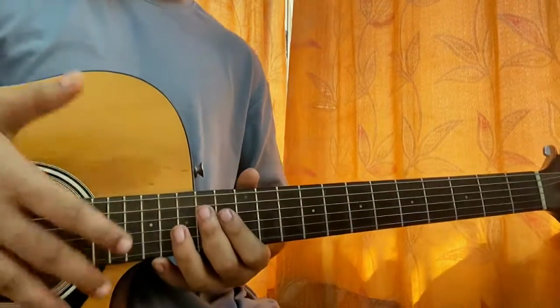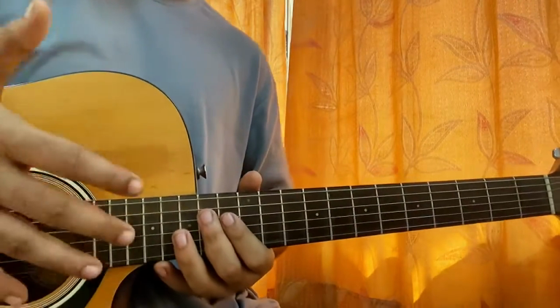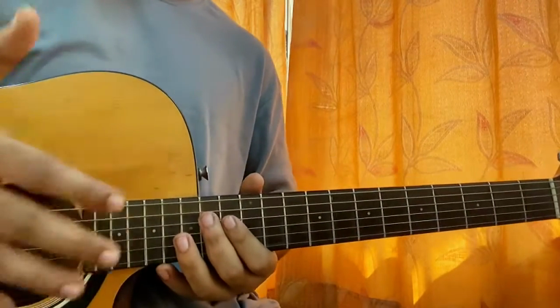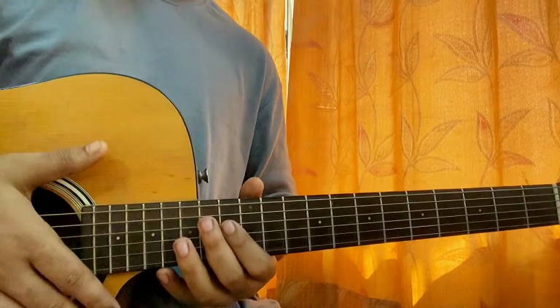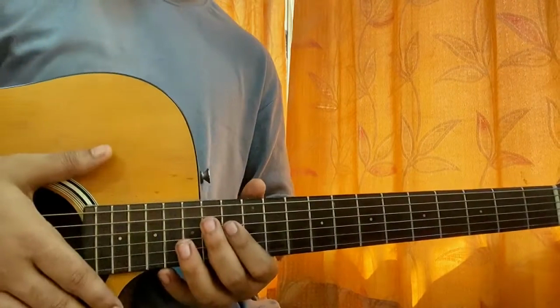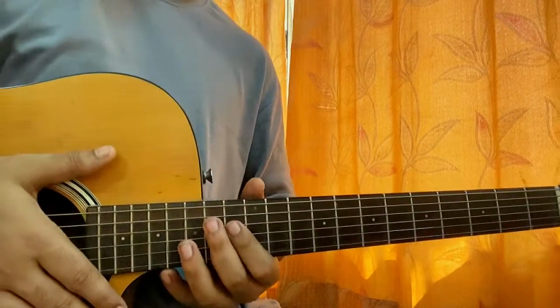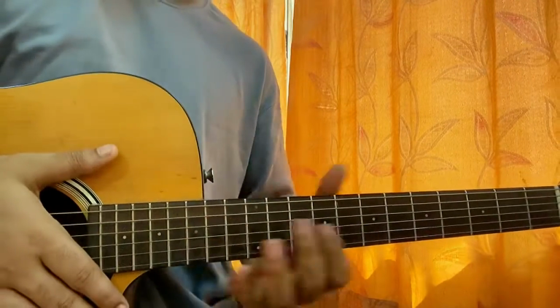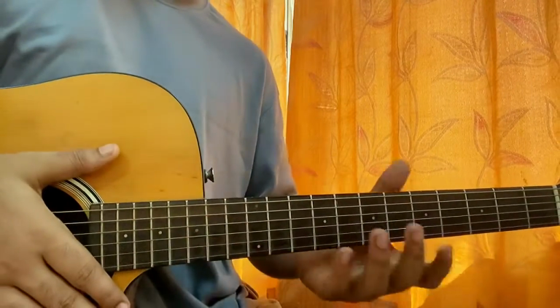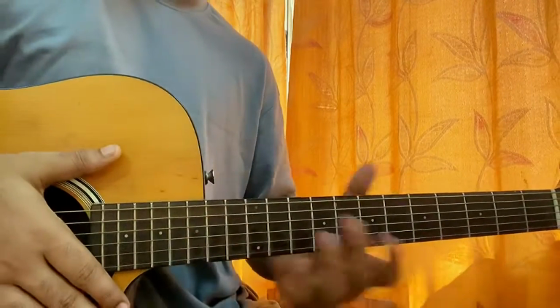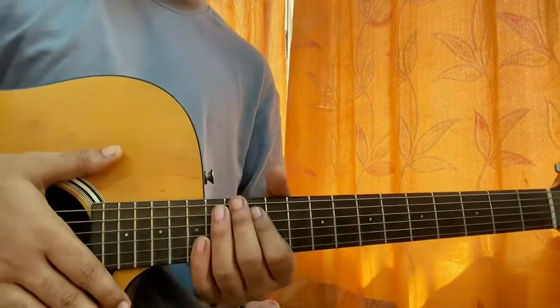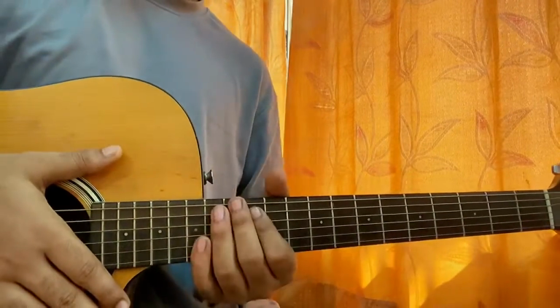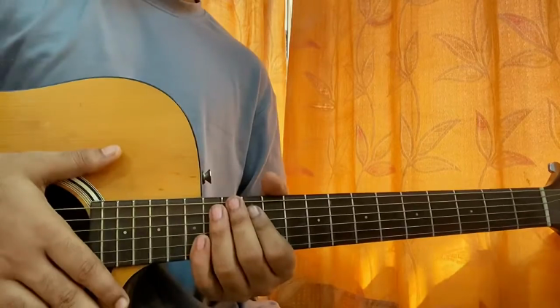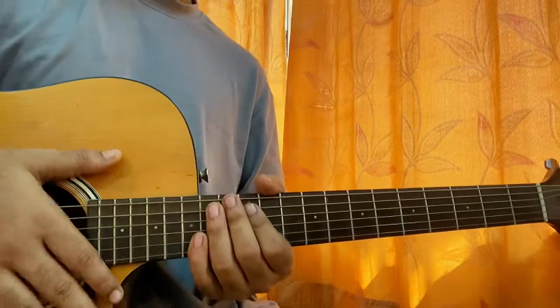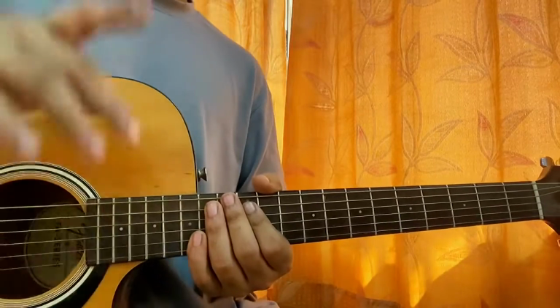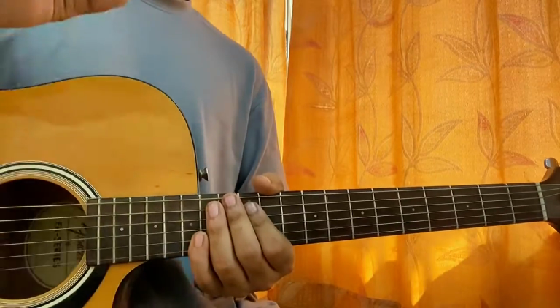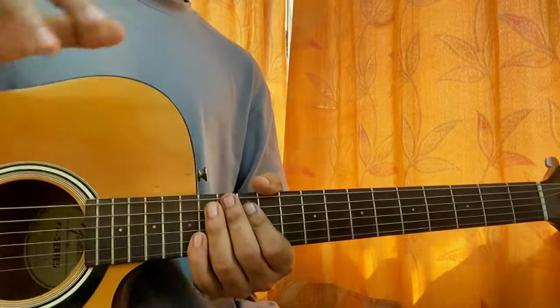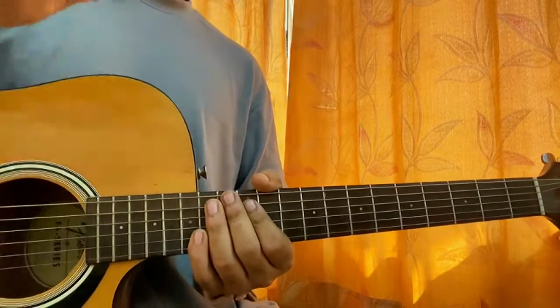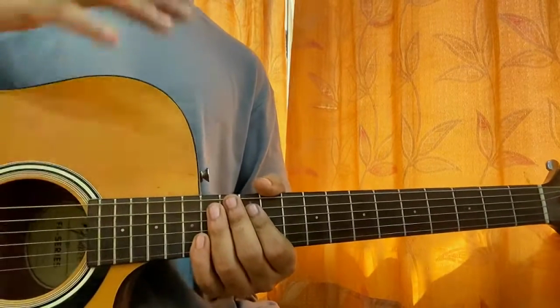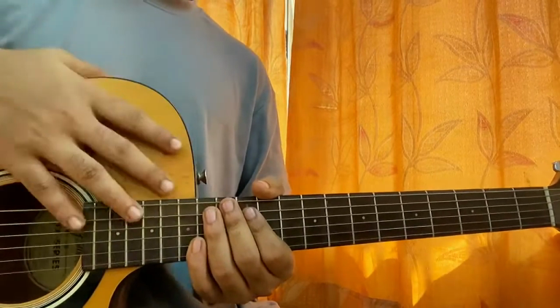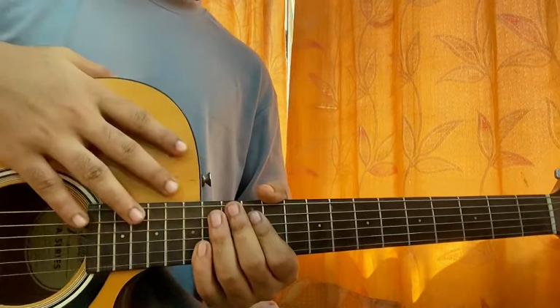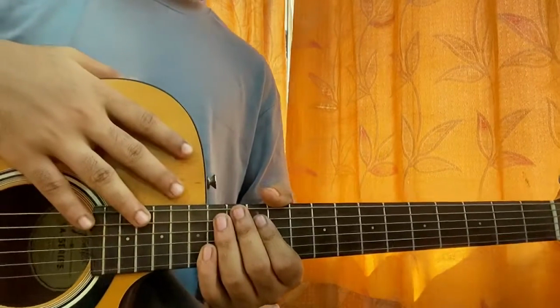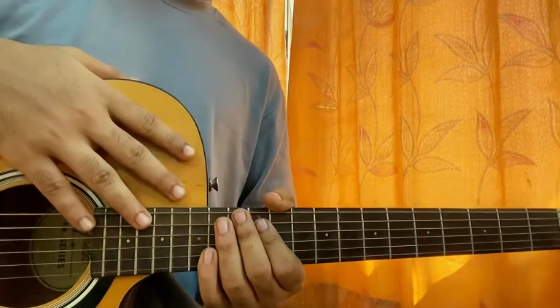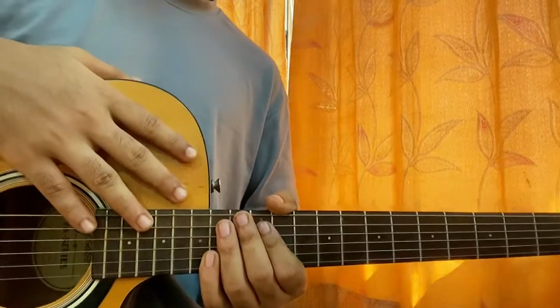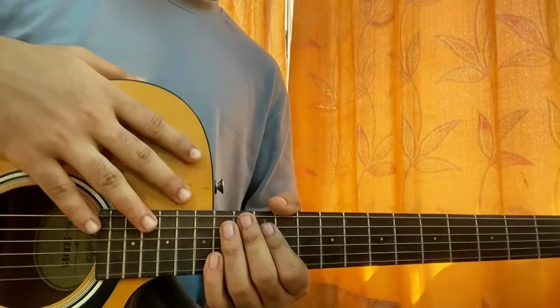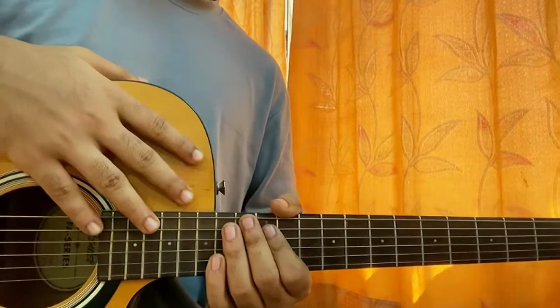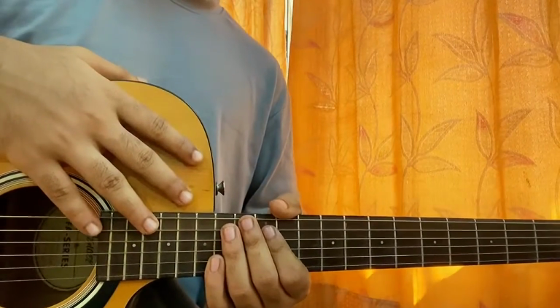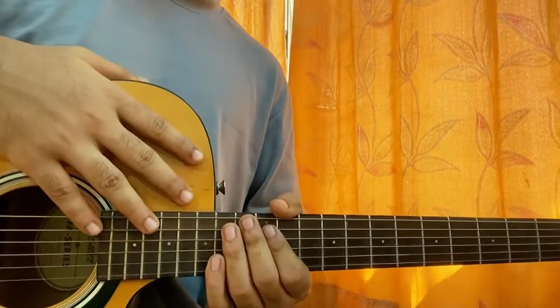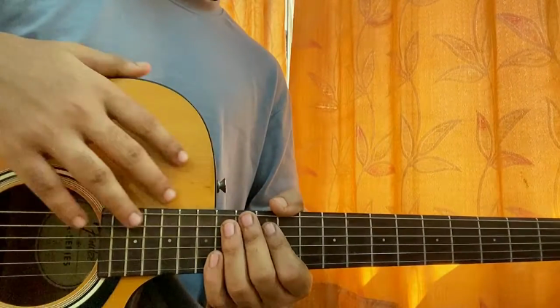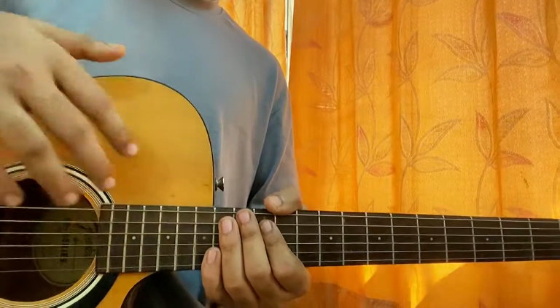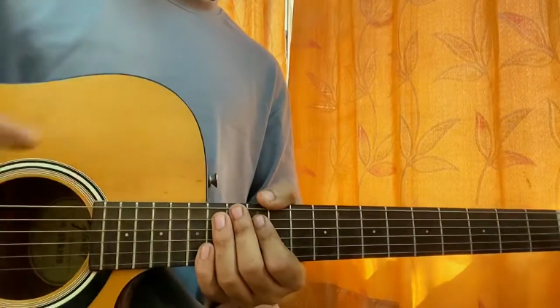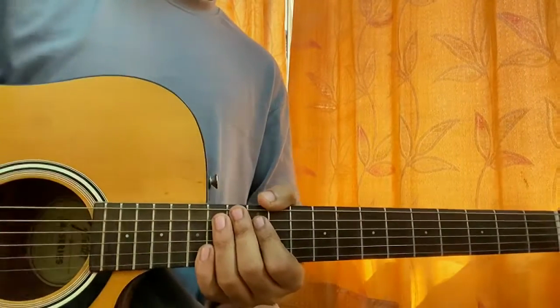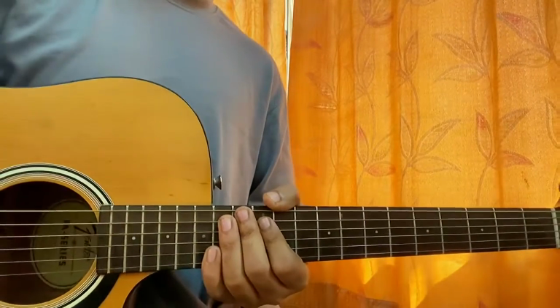I hope the video helps you out. Let me know what other song you want to learn. I'll see you guys back in the next video. Till then, bye.